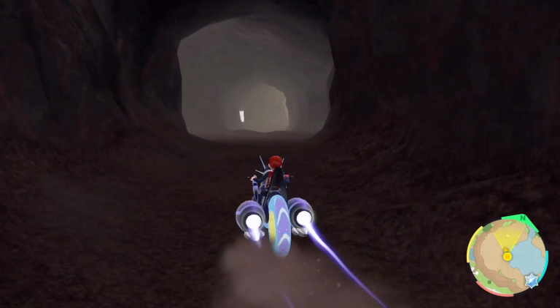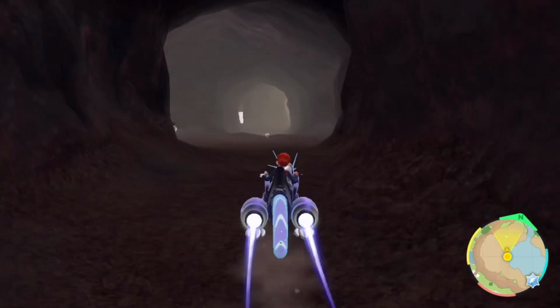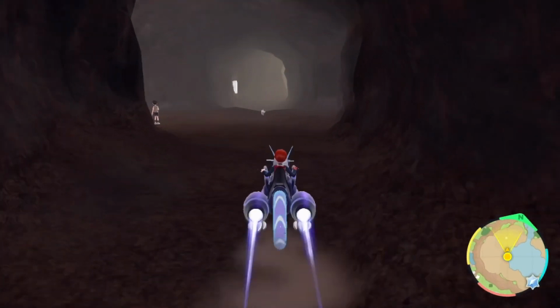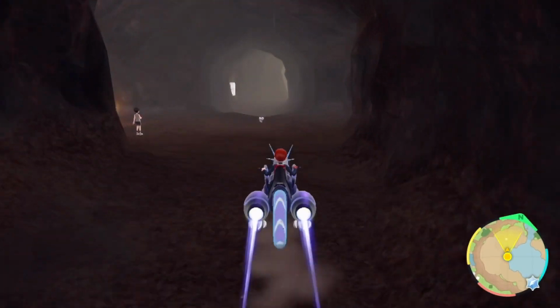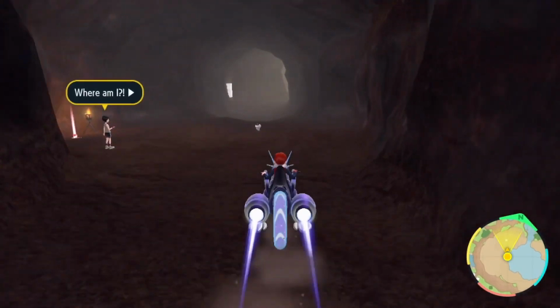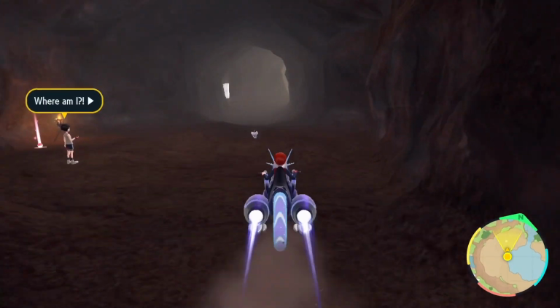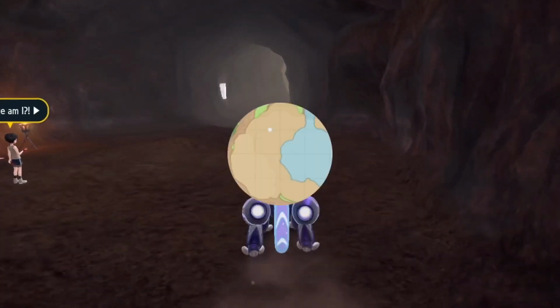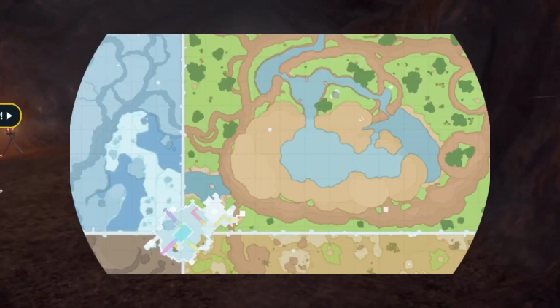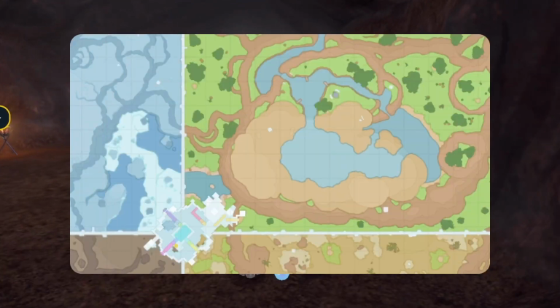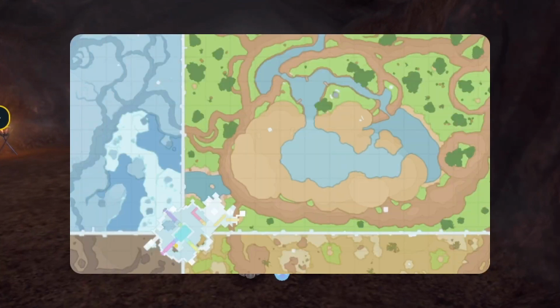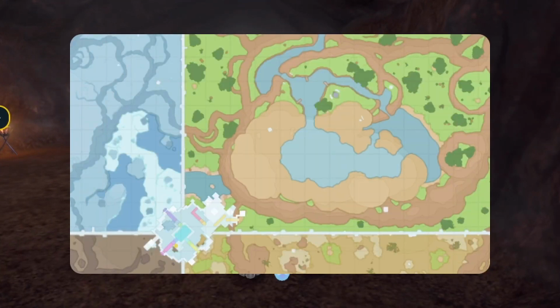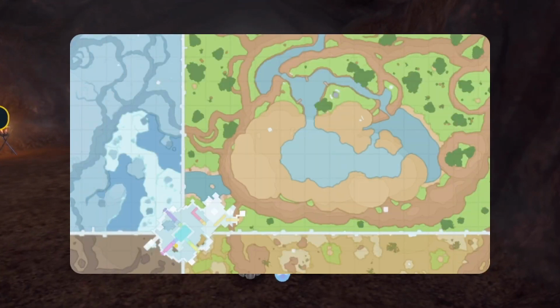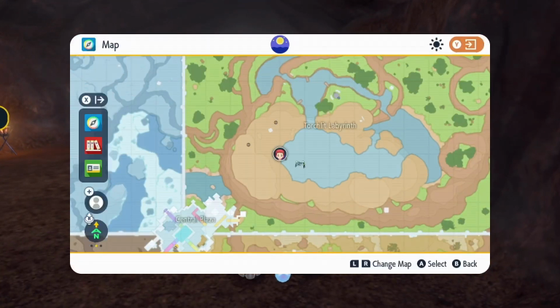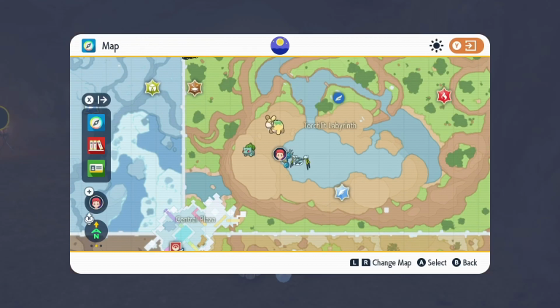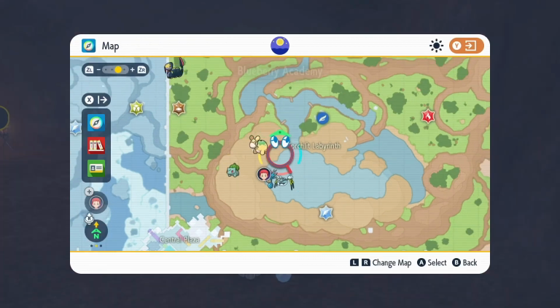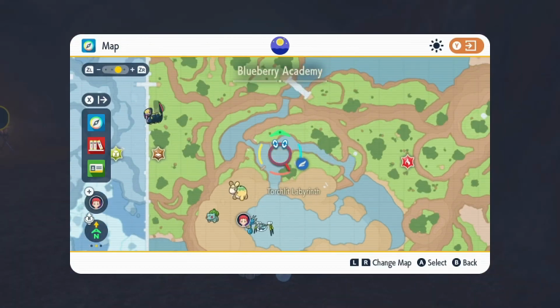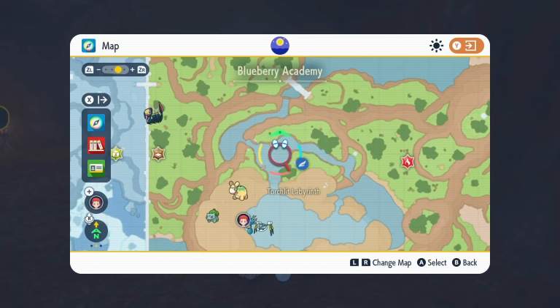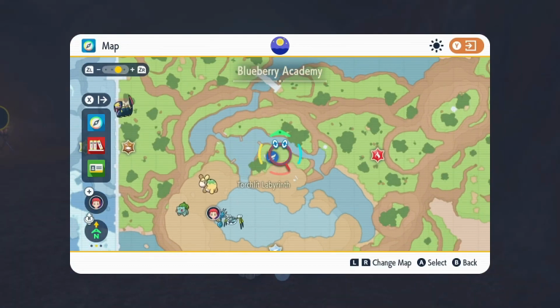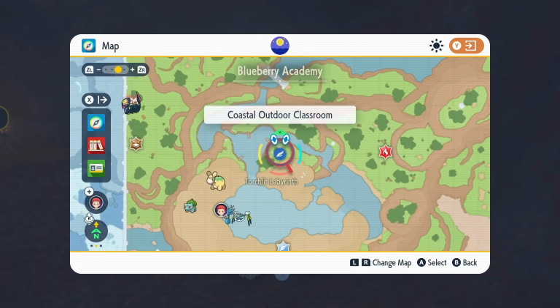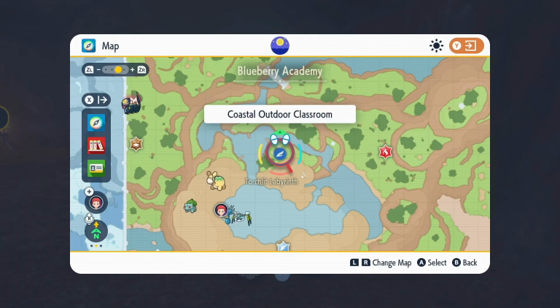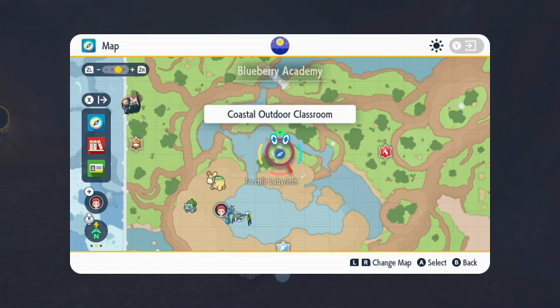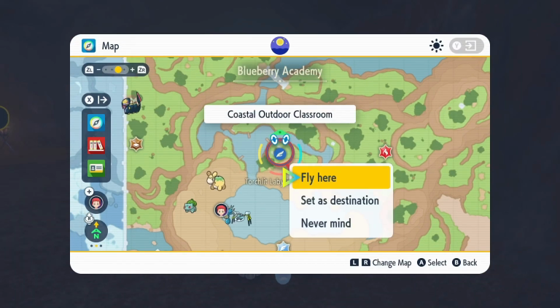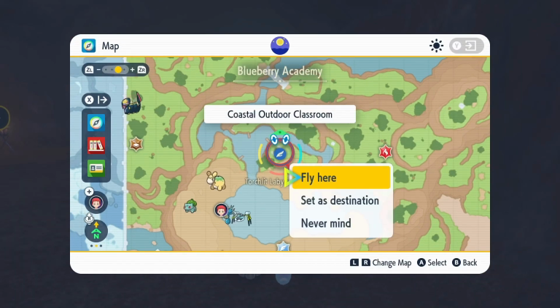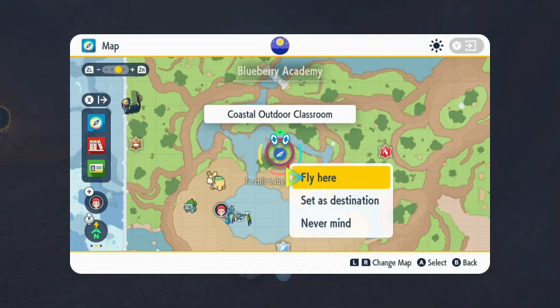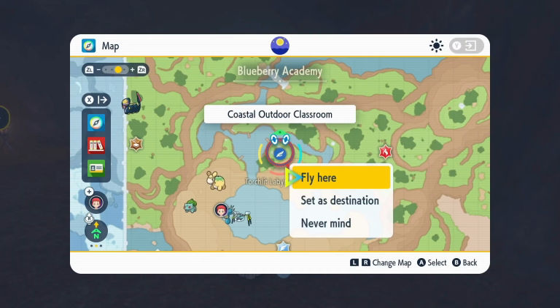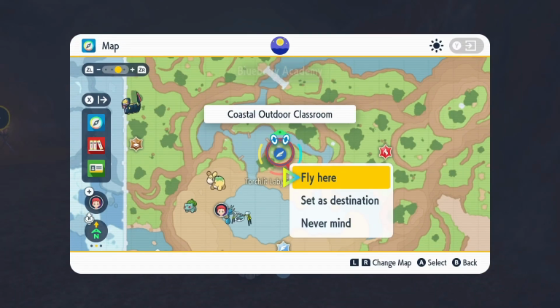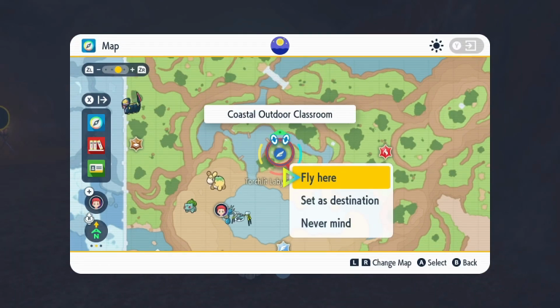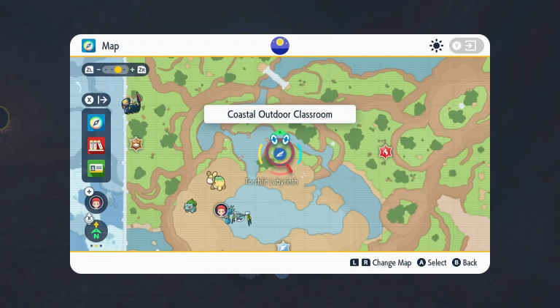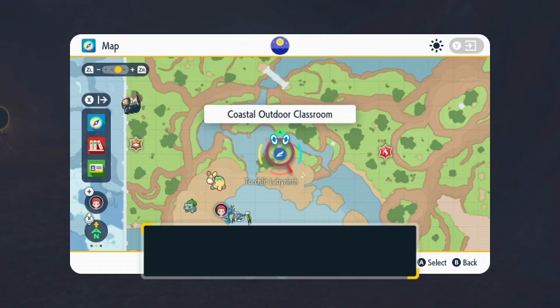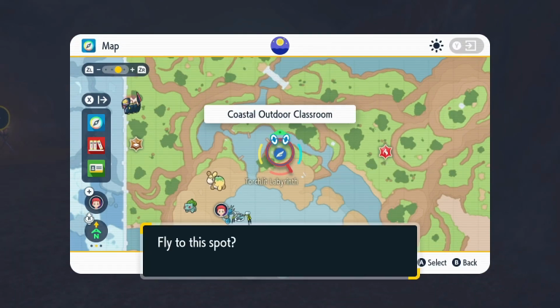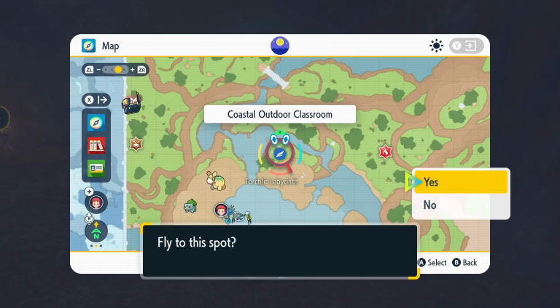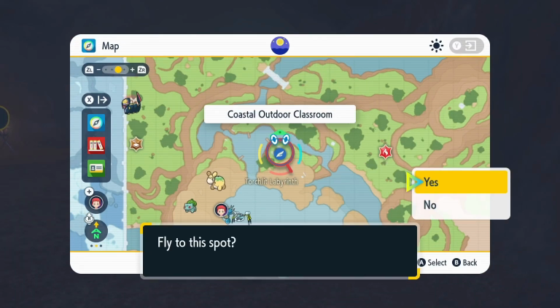So, step one, as always, is to go to a specific location. In this instance, it is going to be the Coastal Outdoor Classroom.